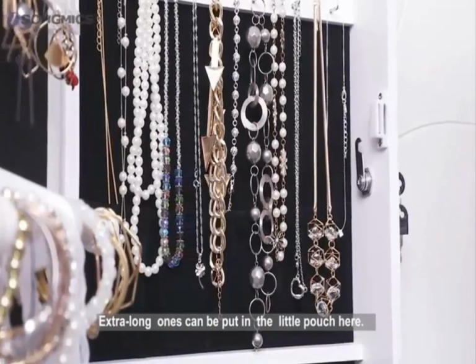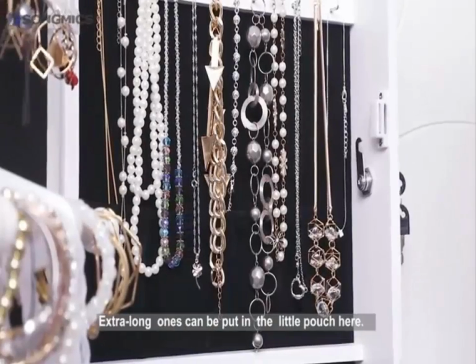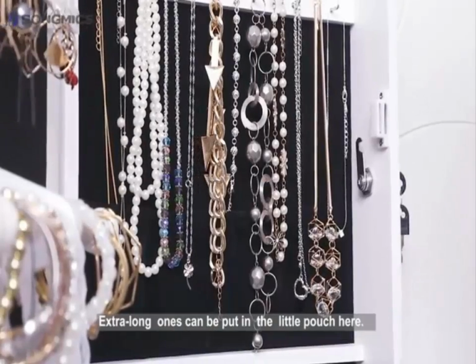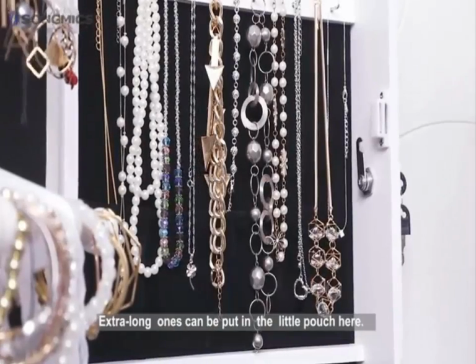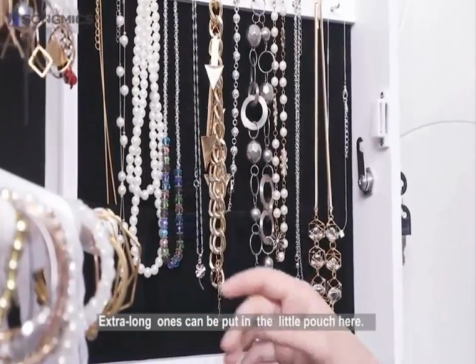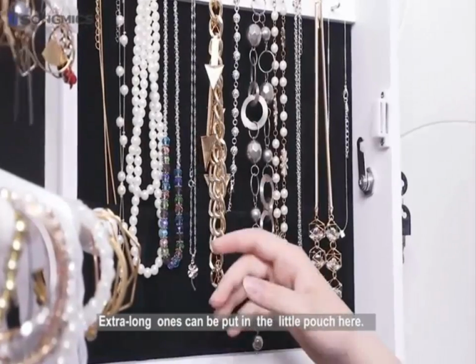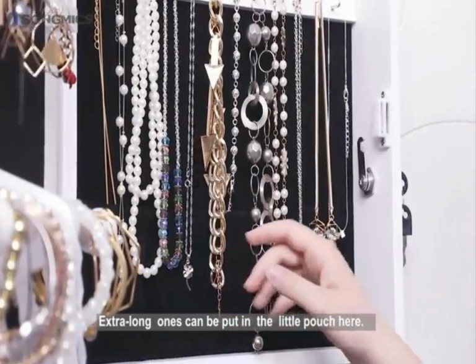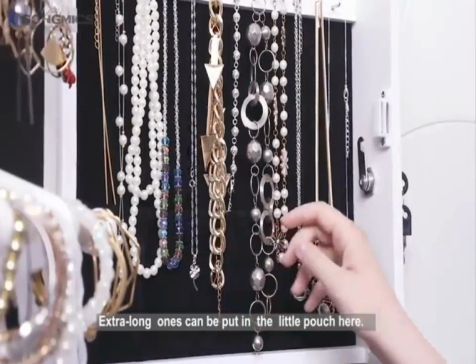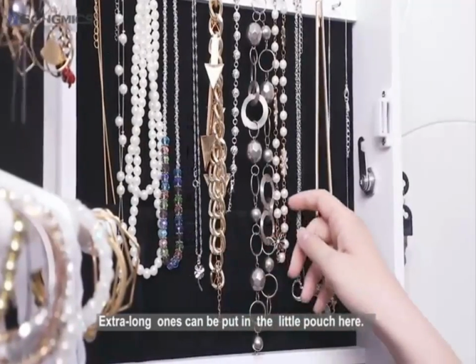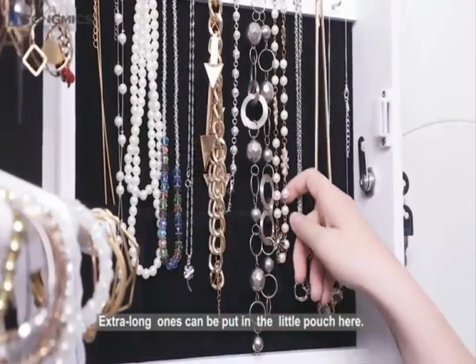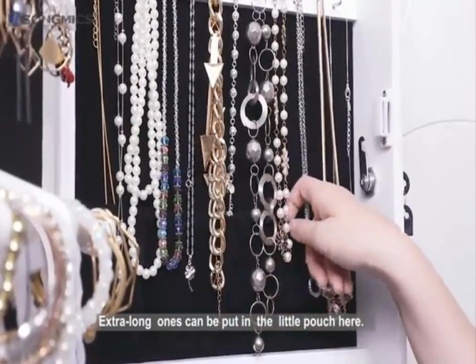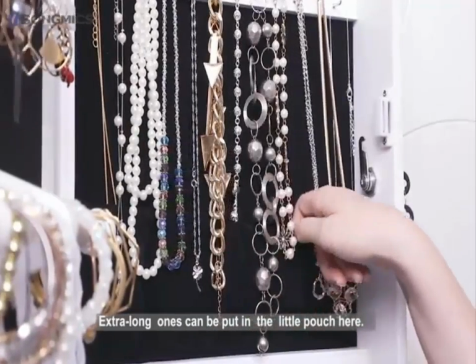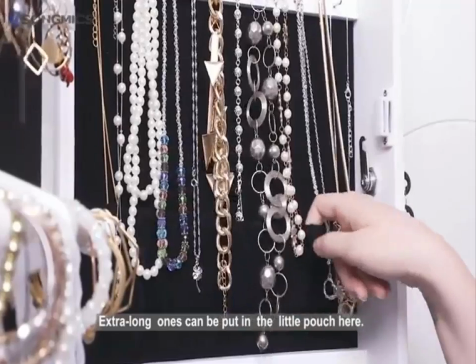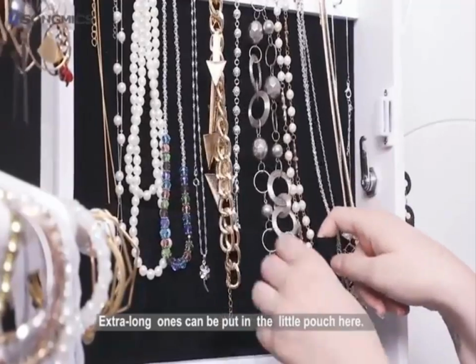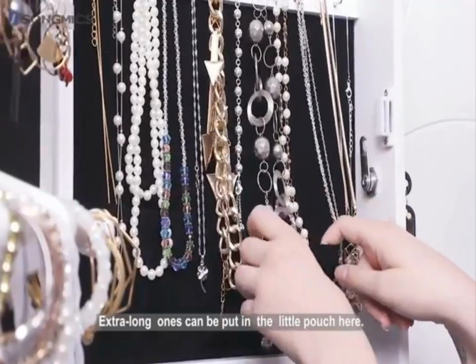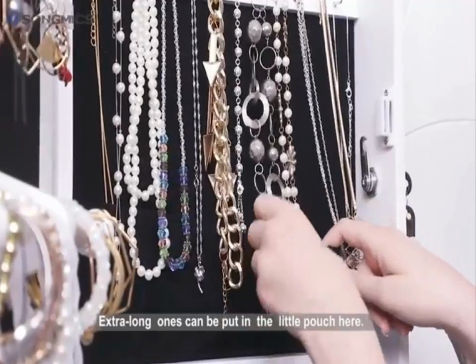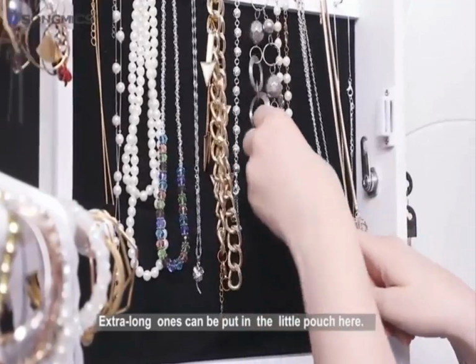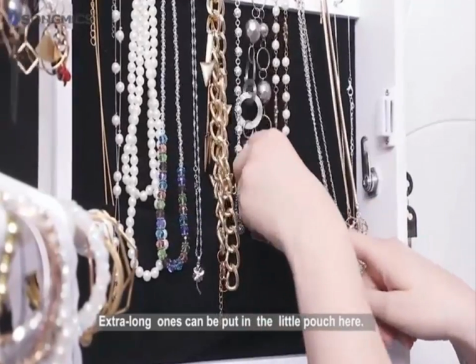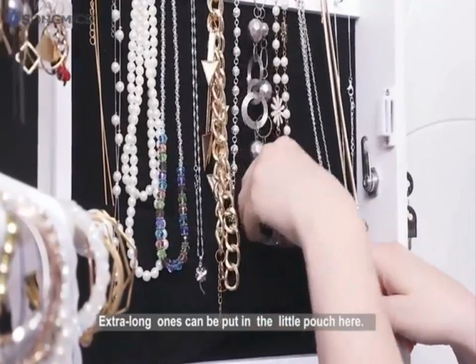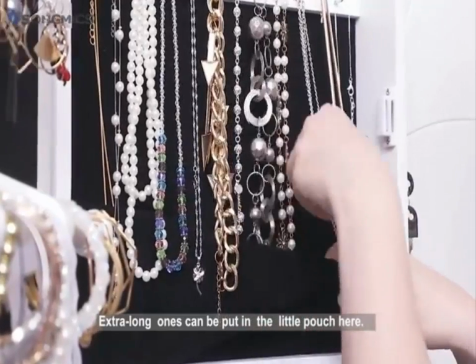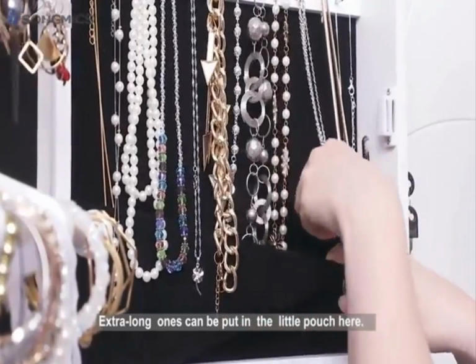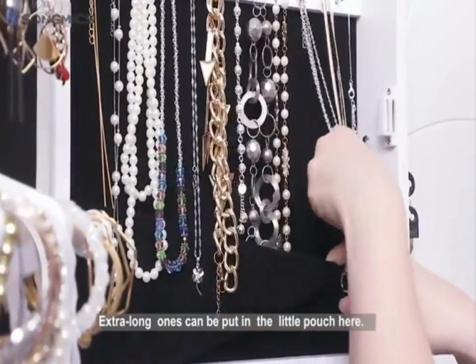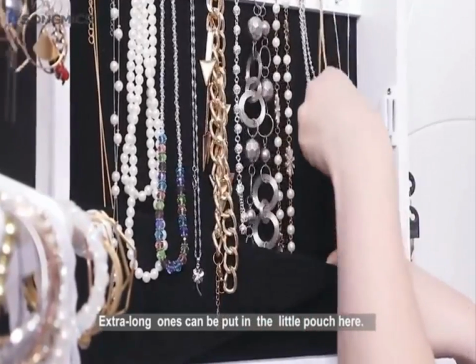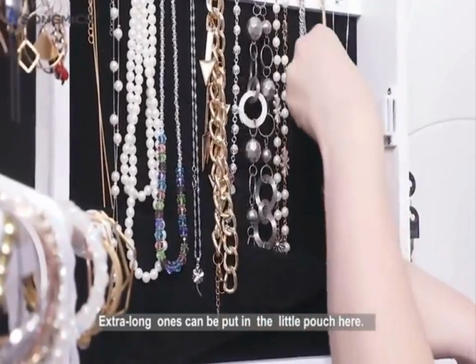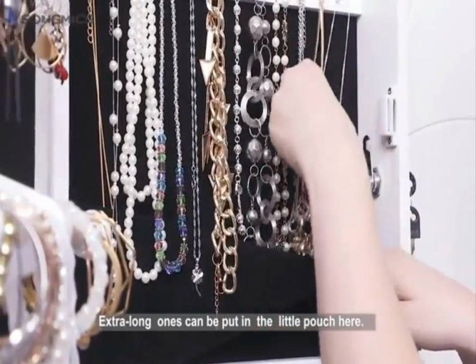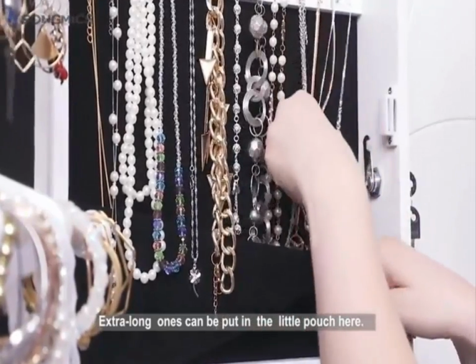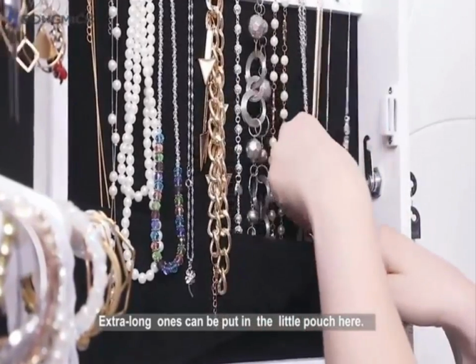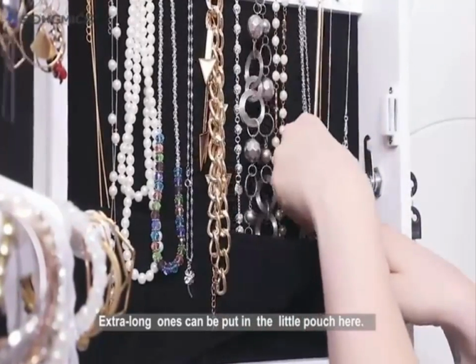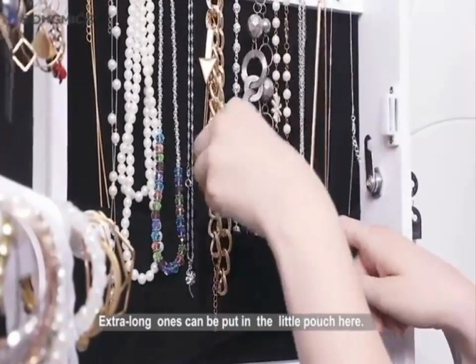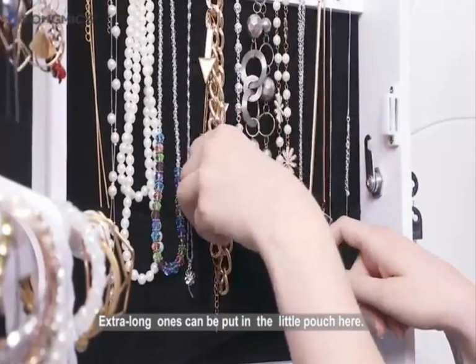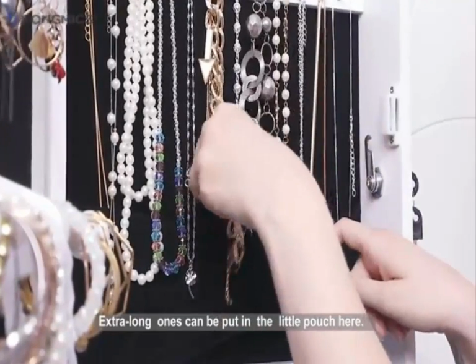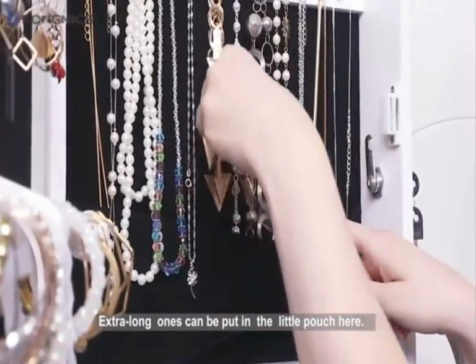As you can see I've put the extra long ones in this little pouch here. This pouch is perfect for keeping things from getting tangled when you close the door.